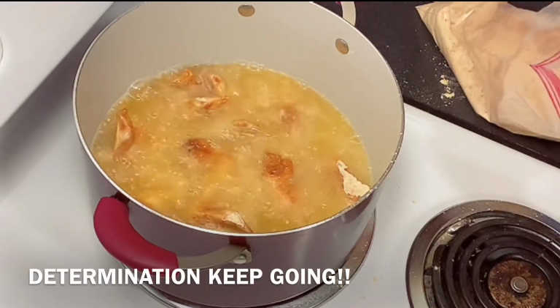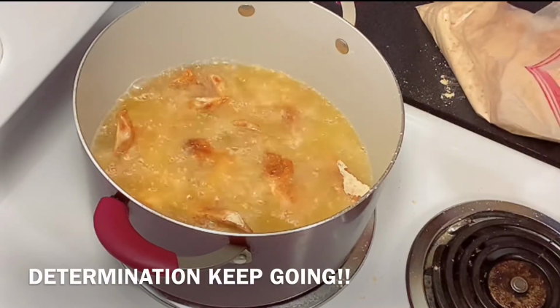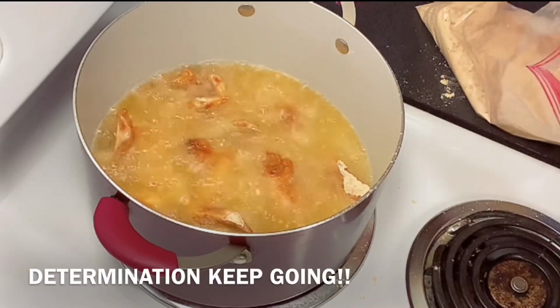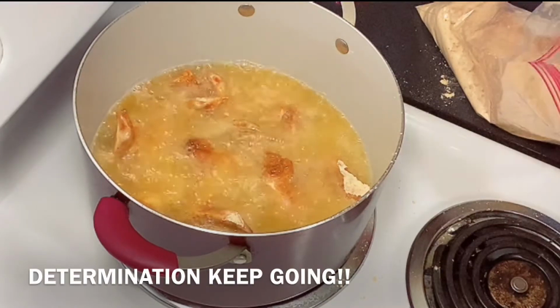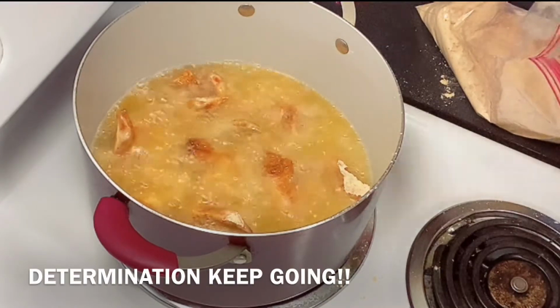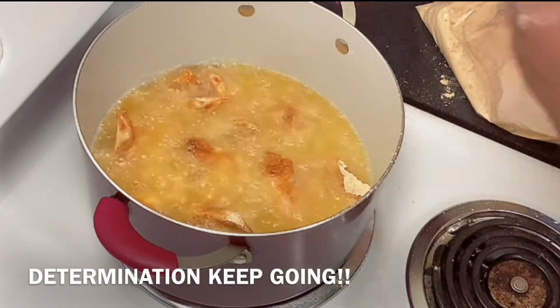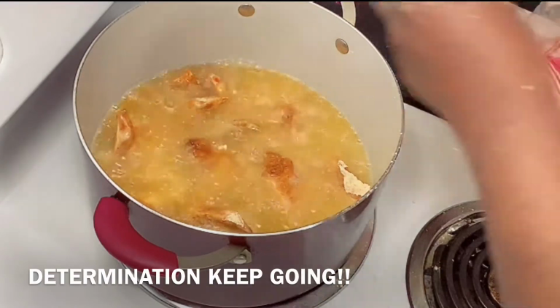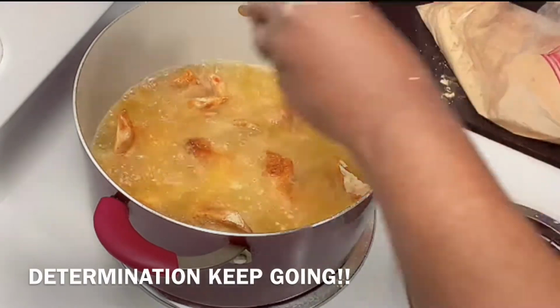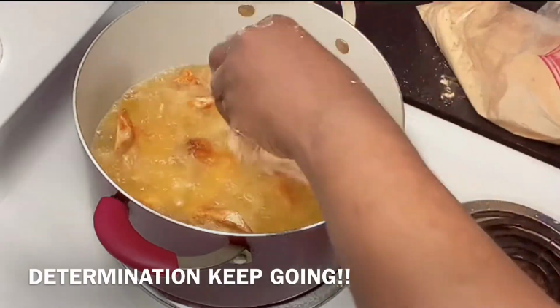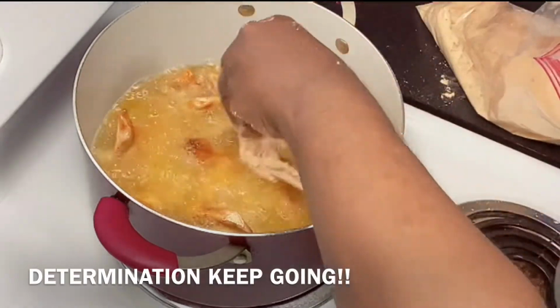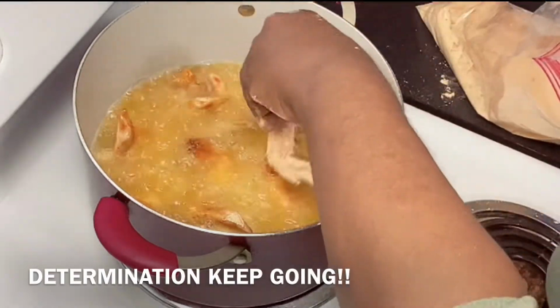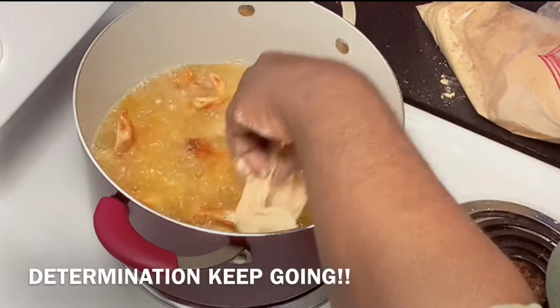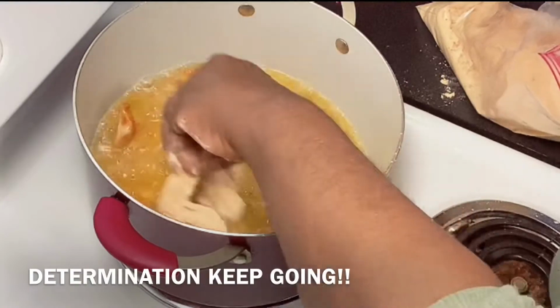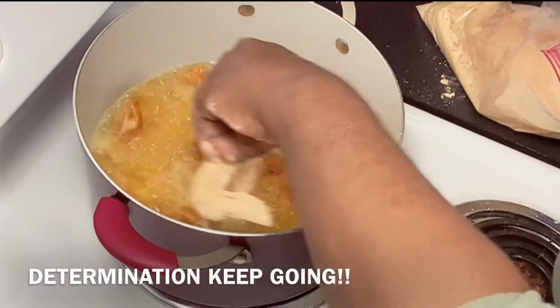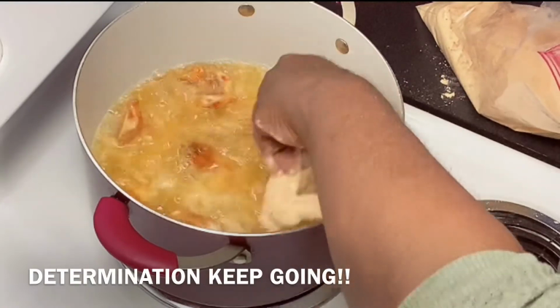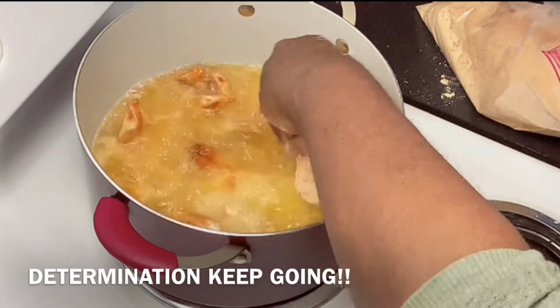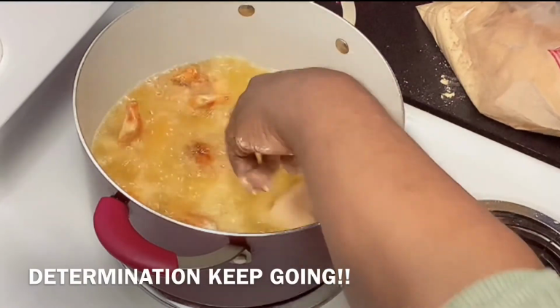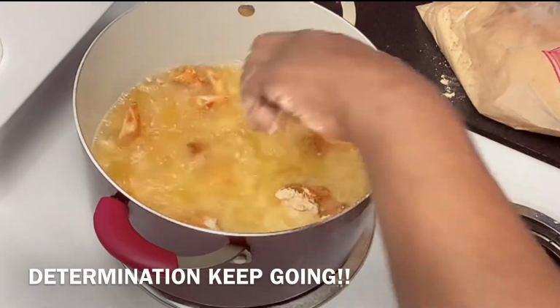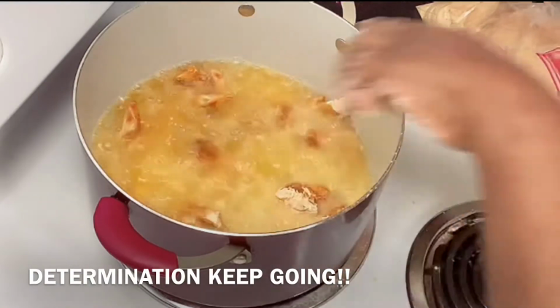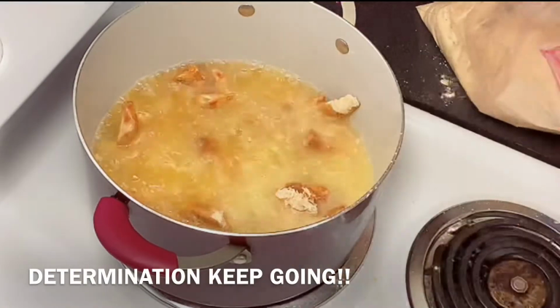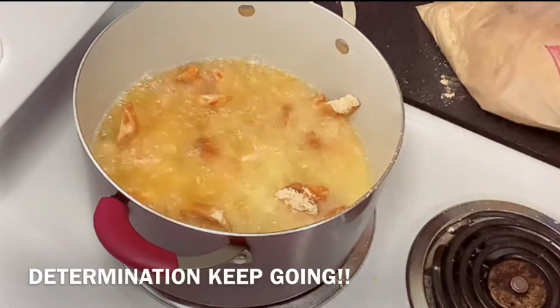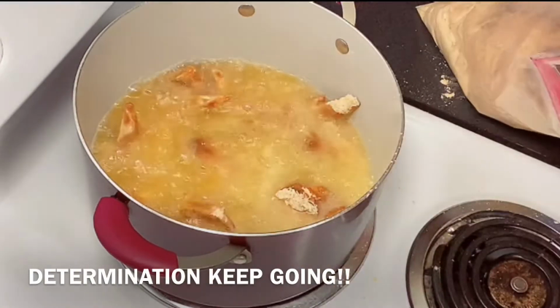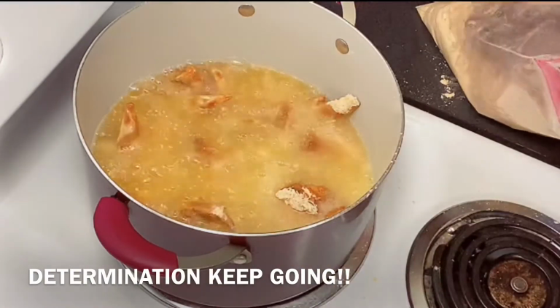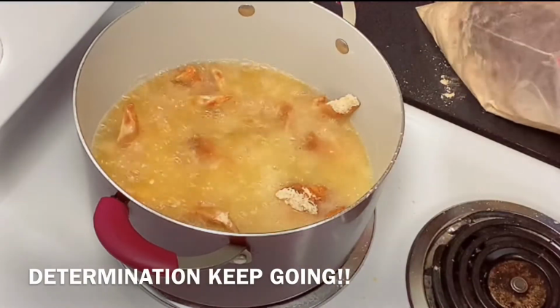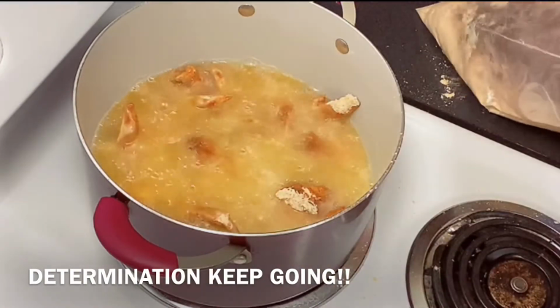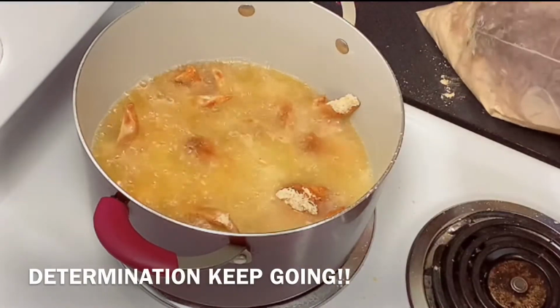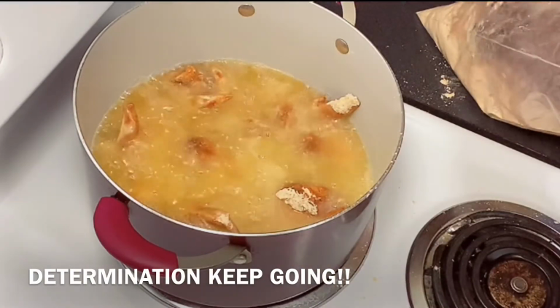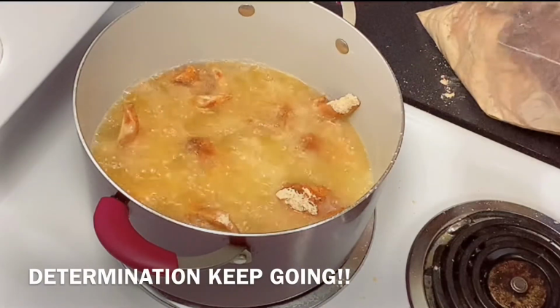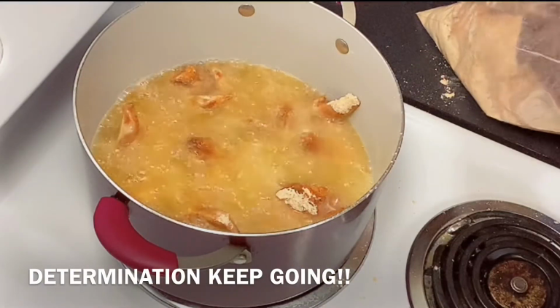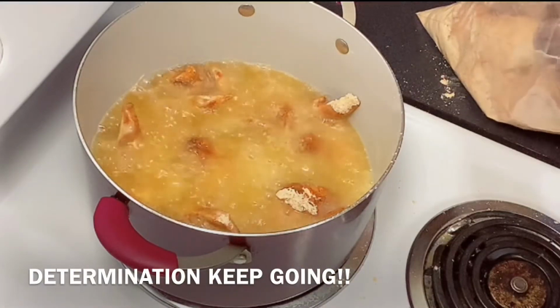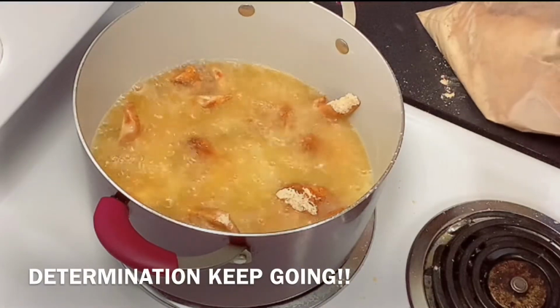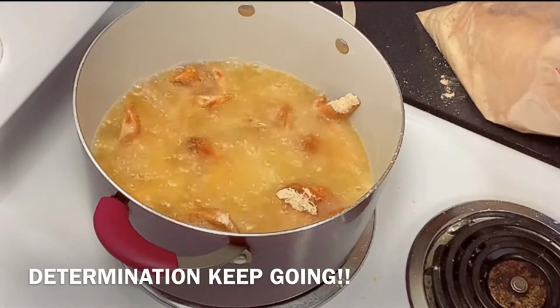So we get this chicken looking good — look at the color of it changing!